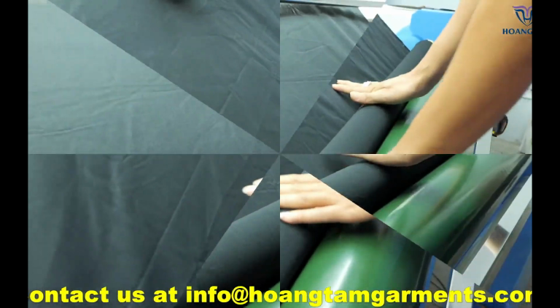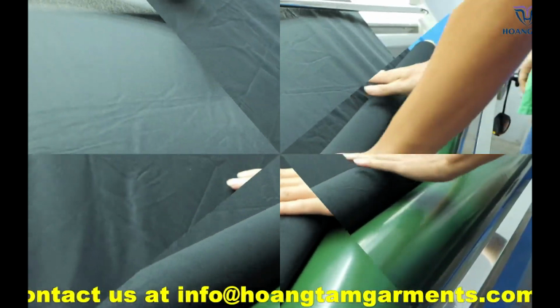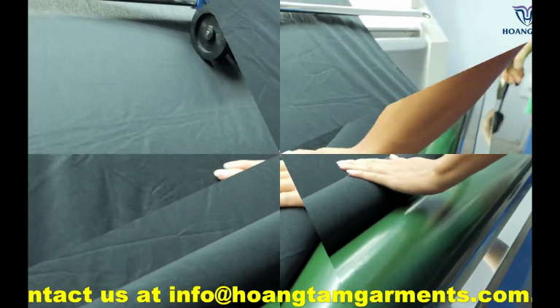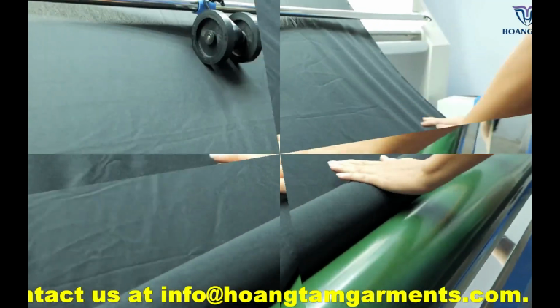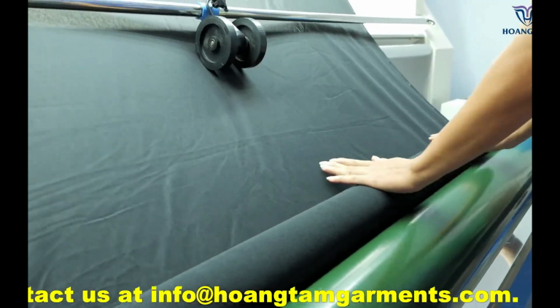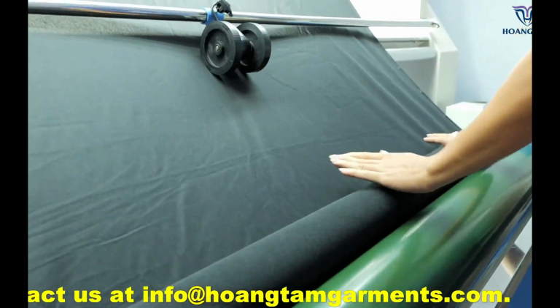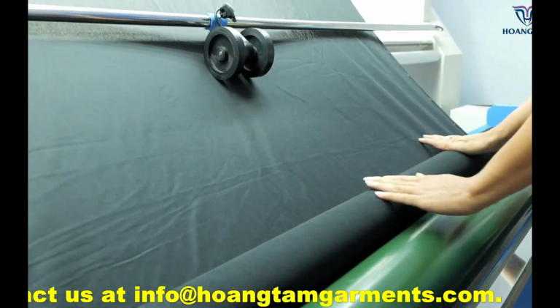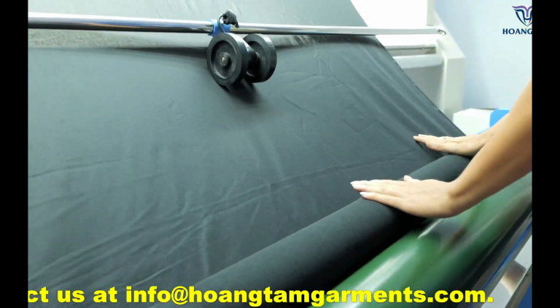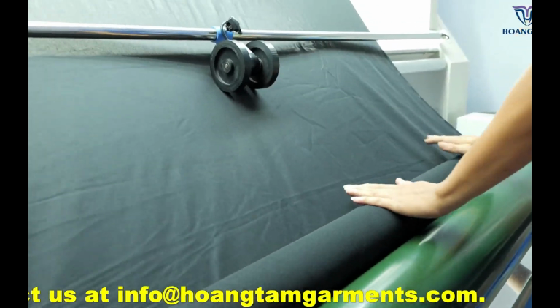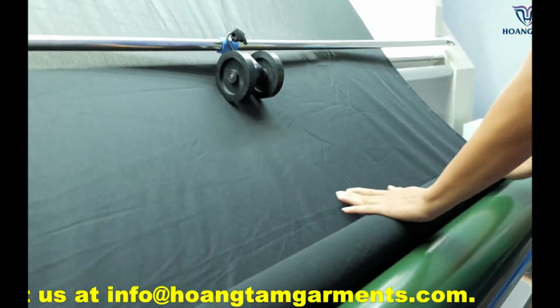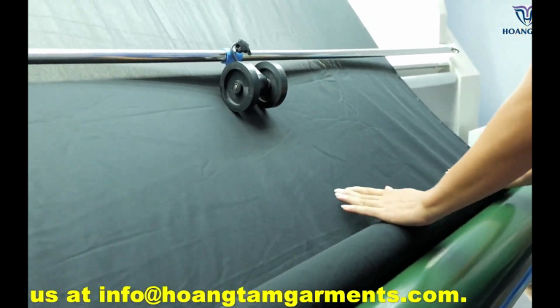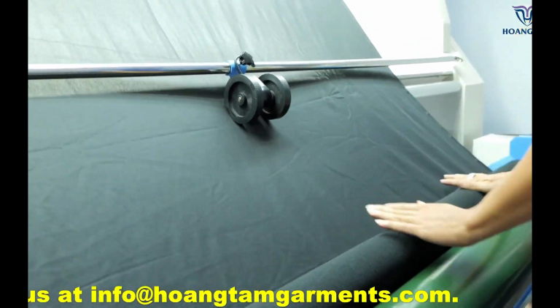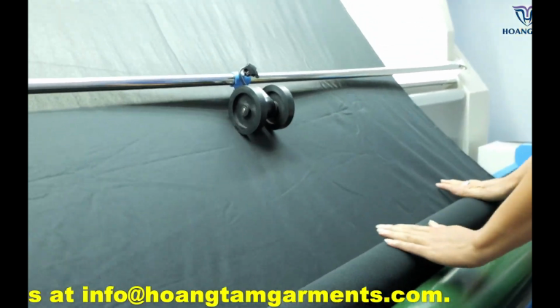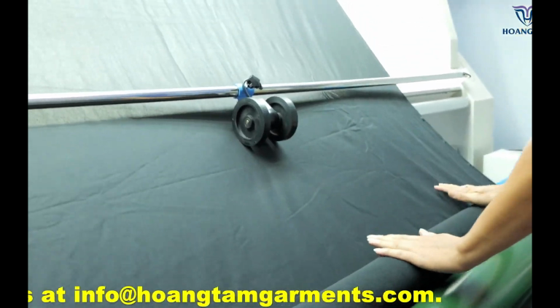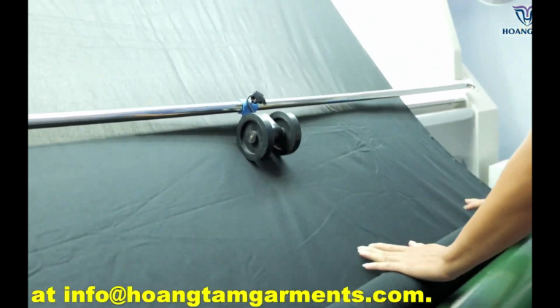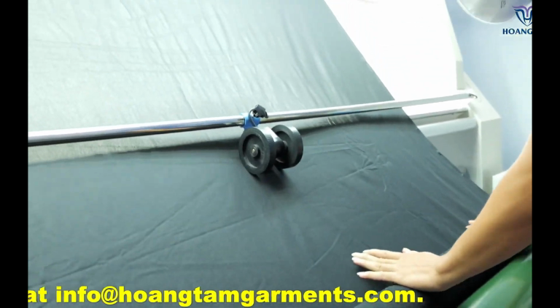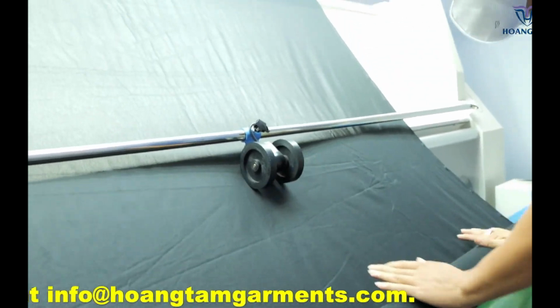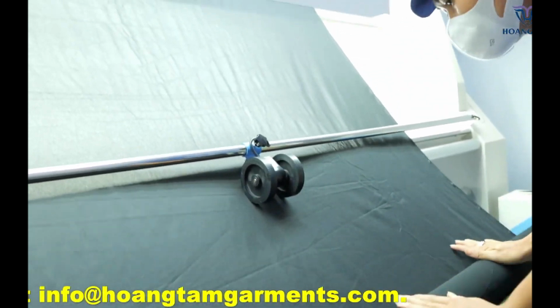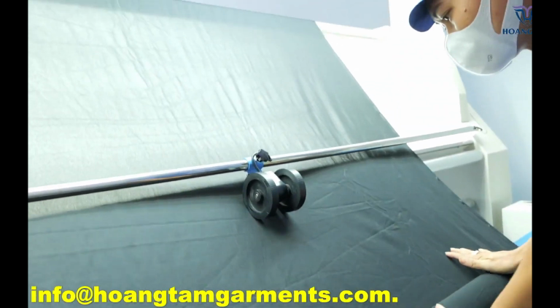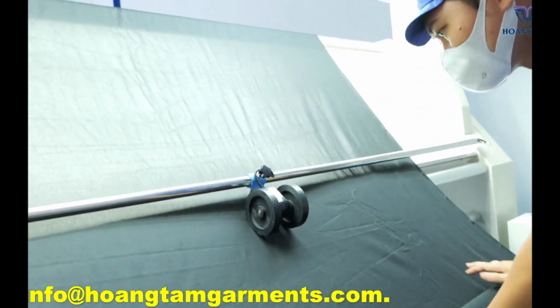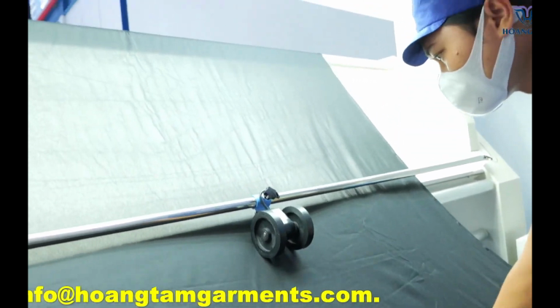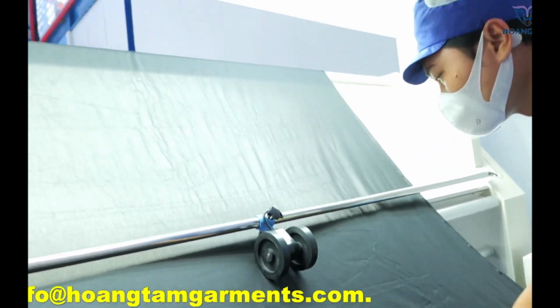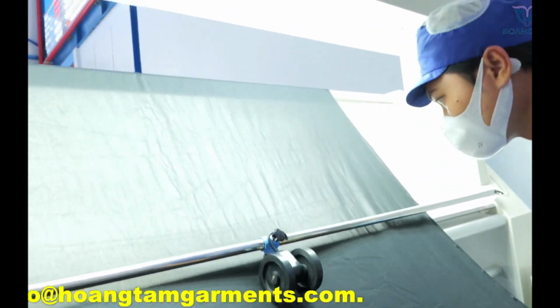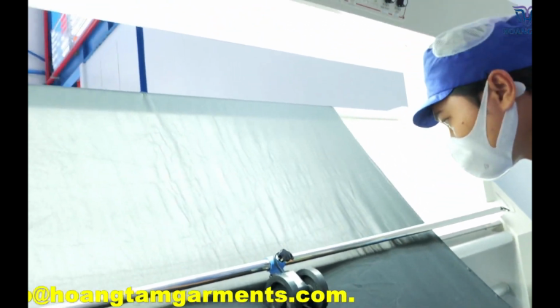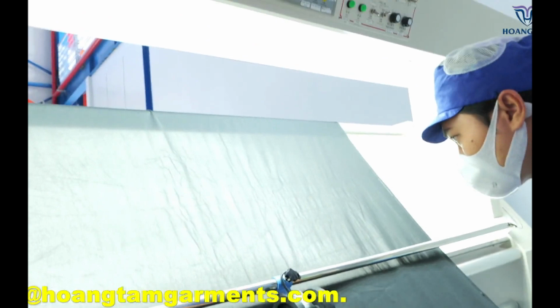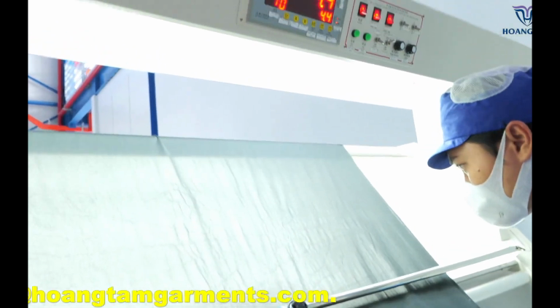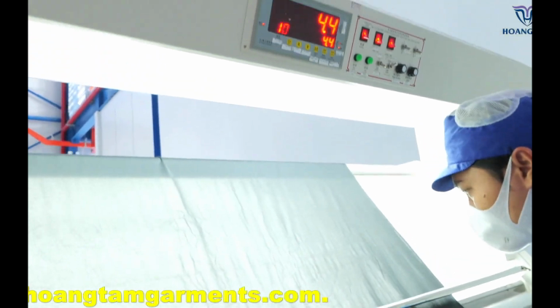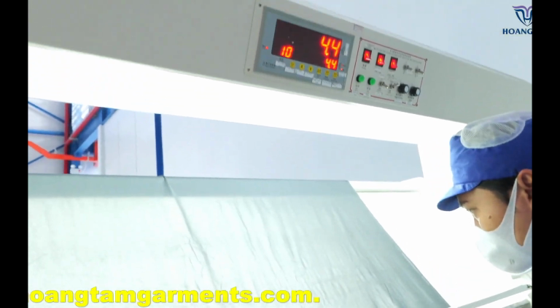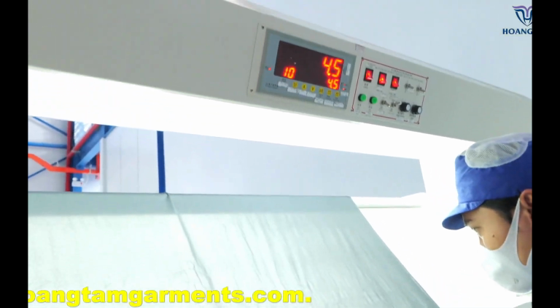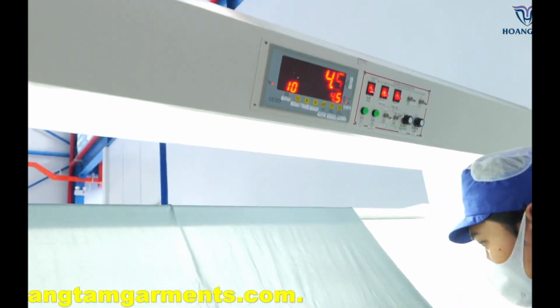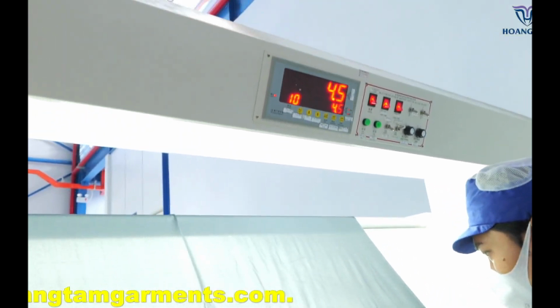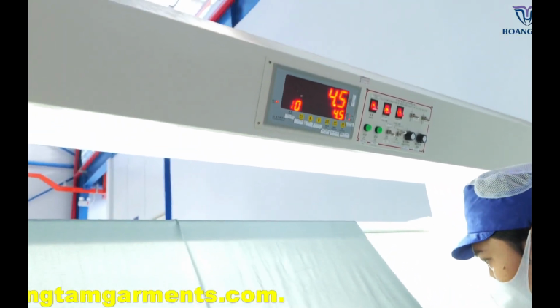If the fabric has more than four points, it's considered a second grade fabric and not suitable for use.